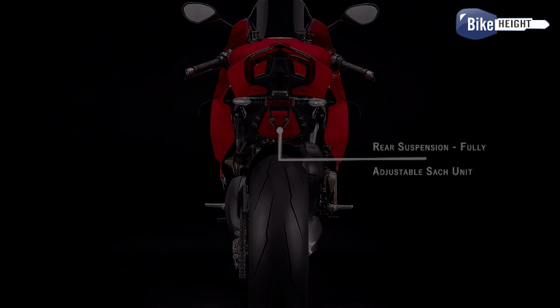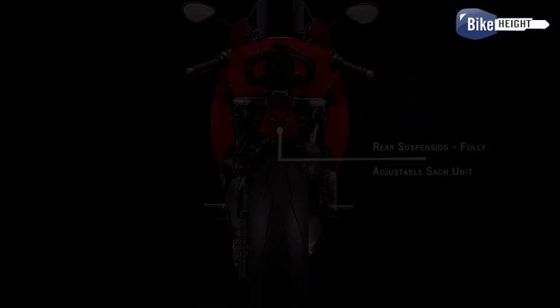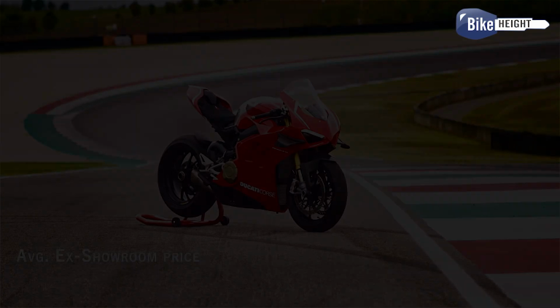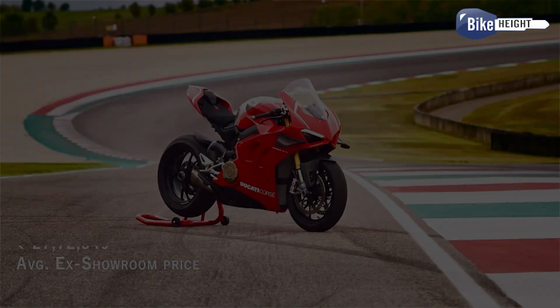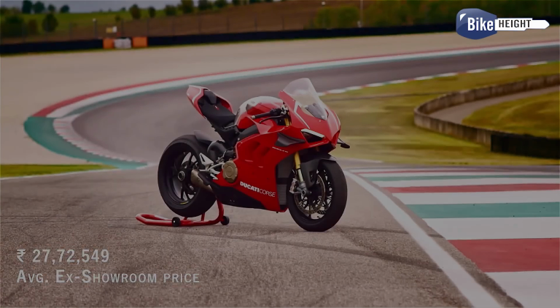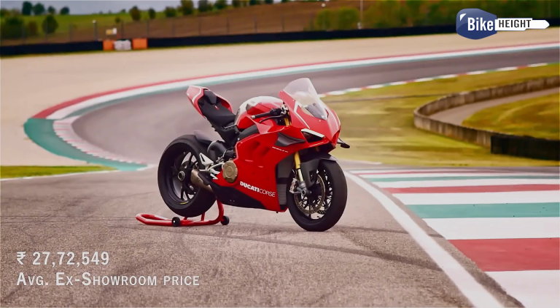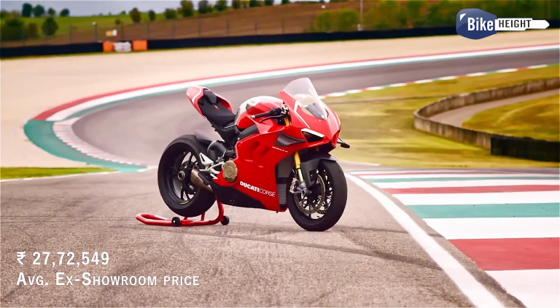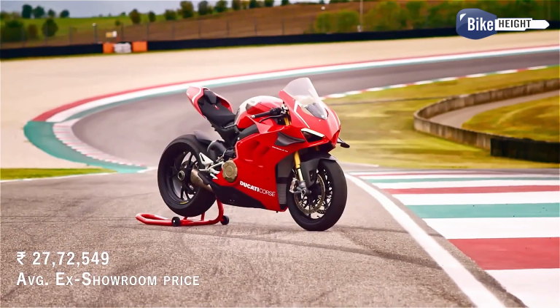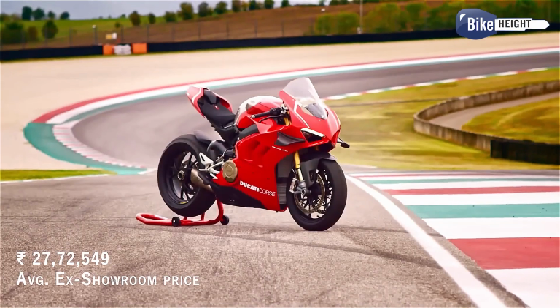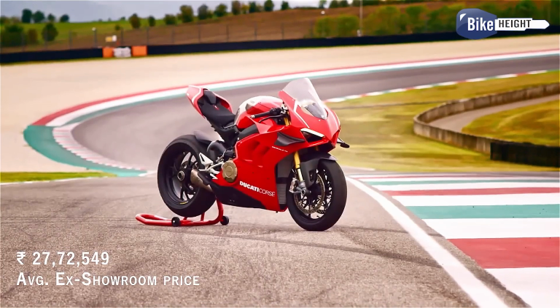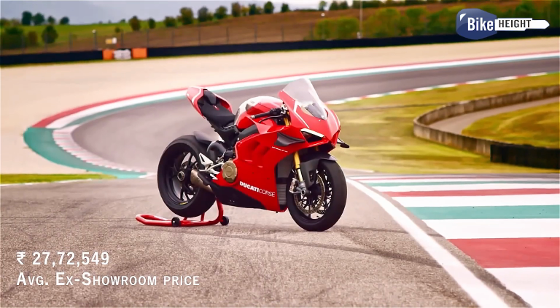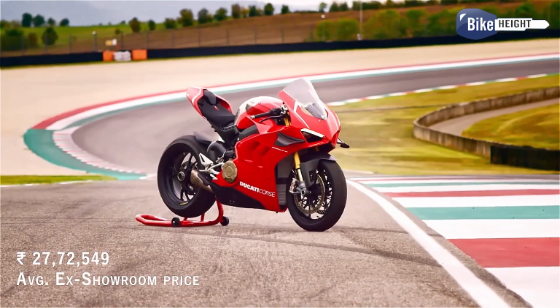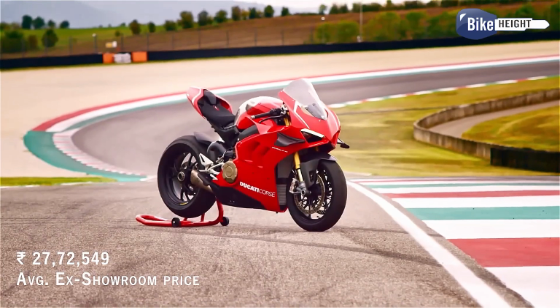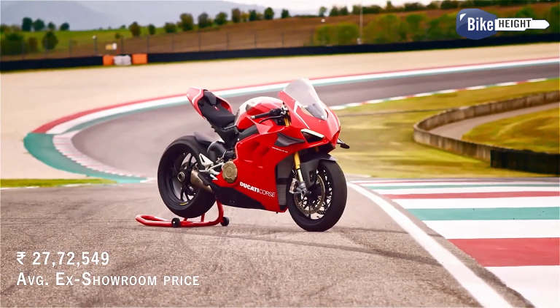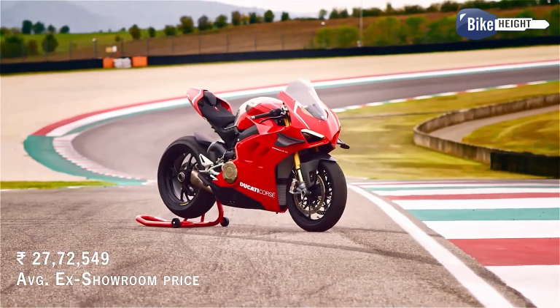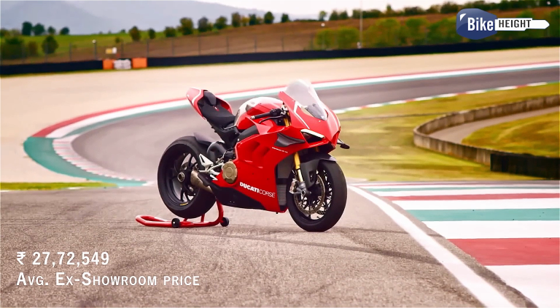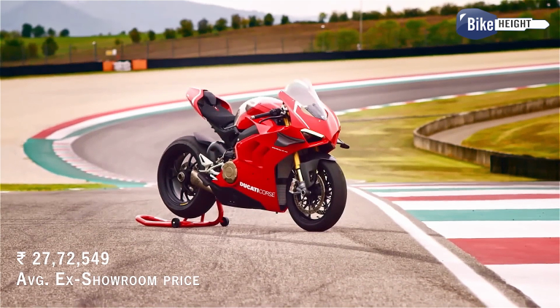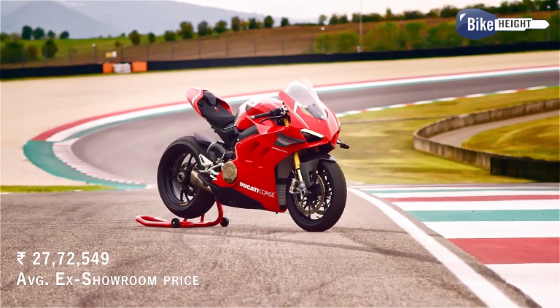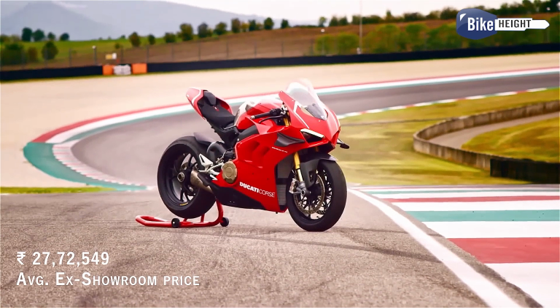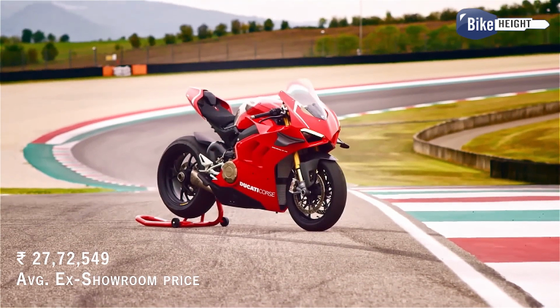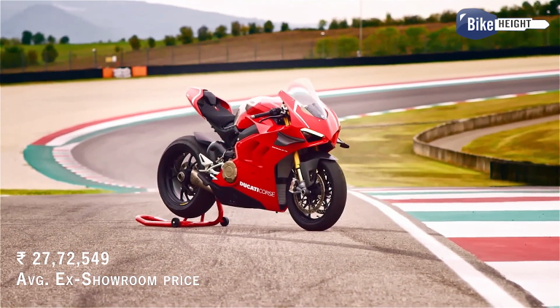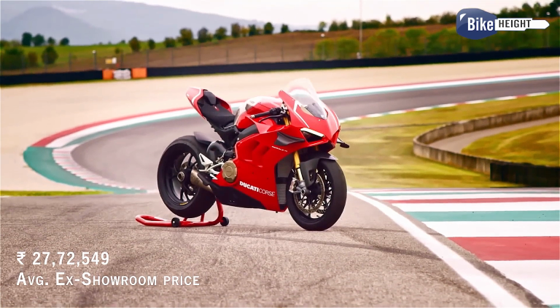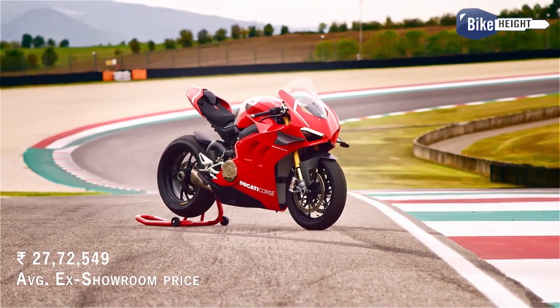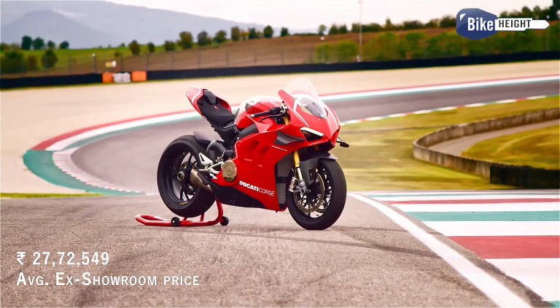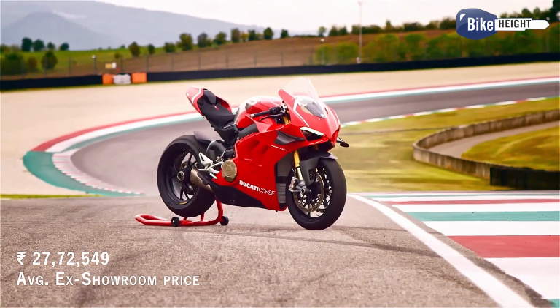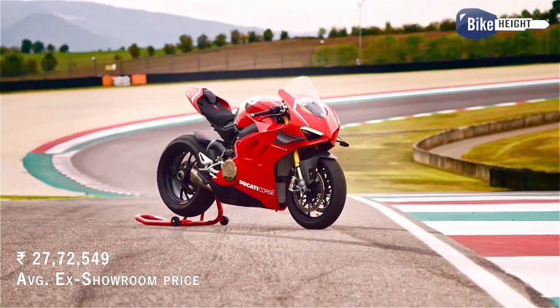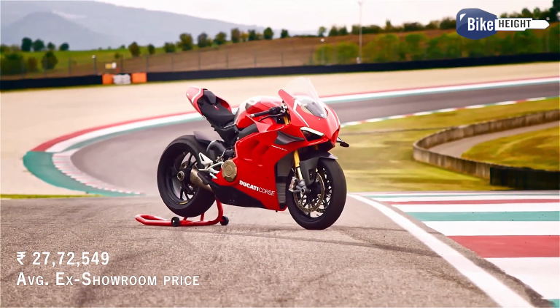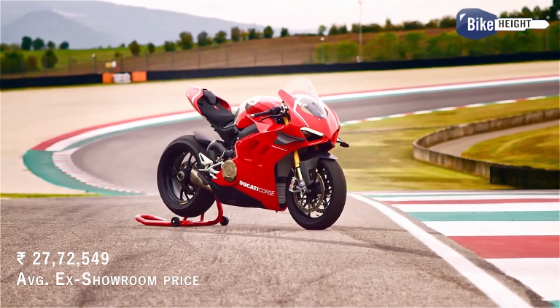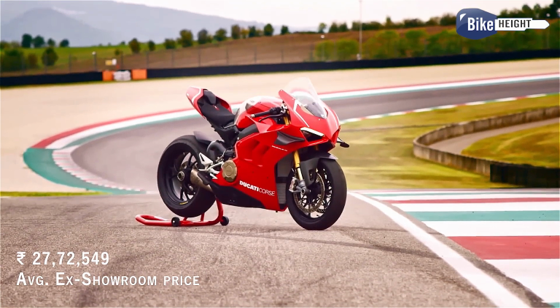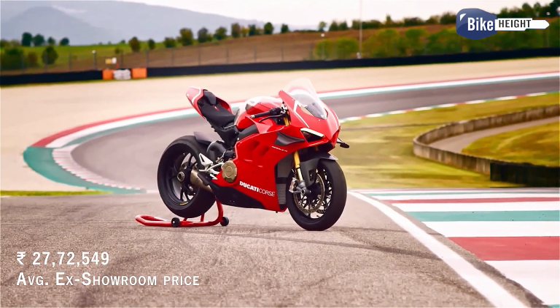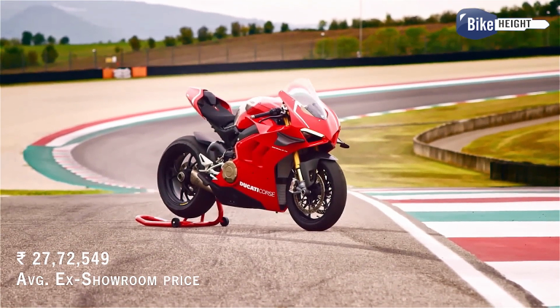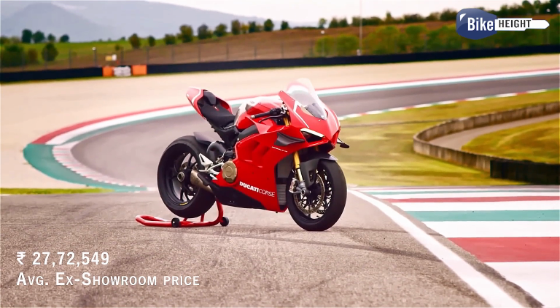The average ex-showroom price for this machine is around 27,000 — like 72,000 rupees.